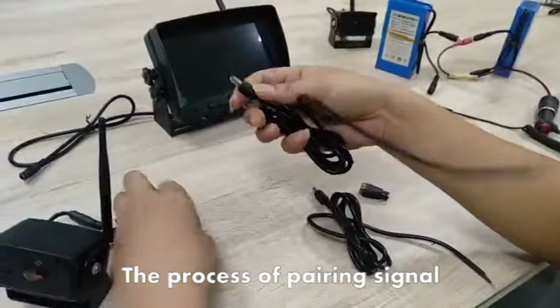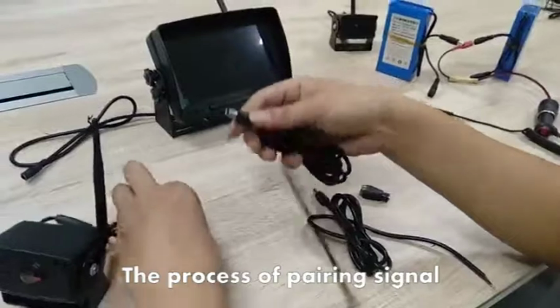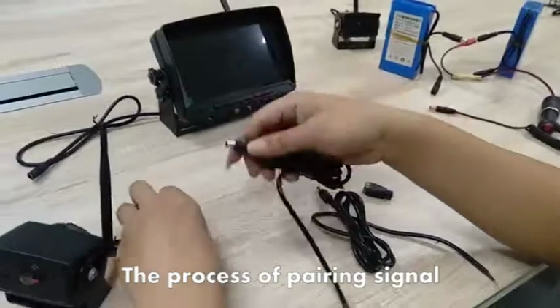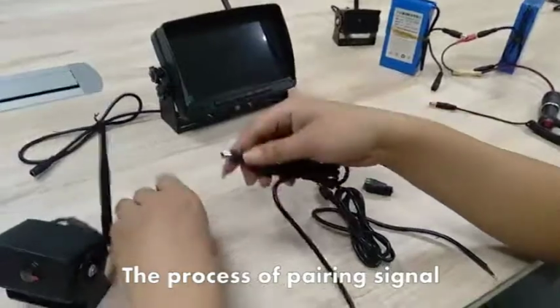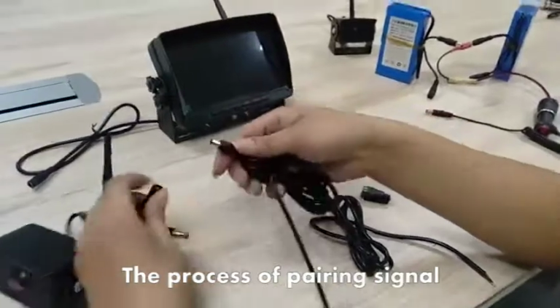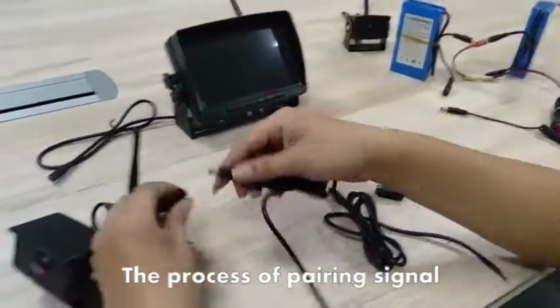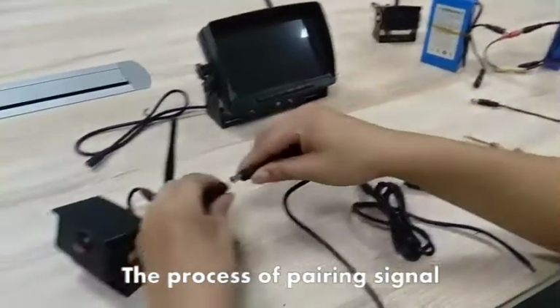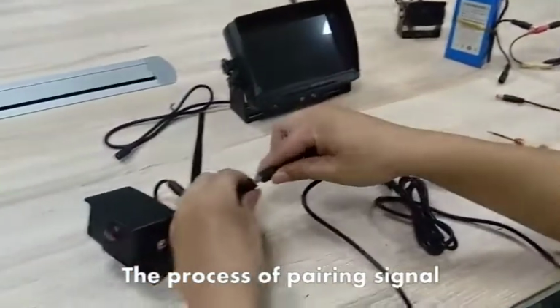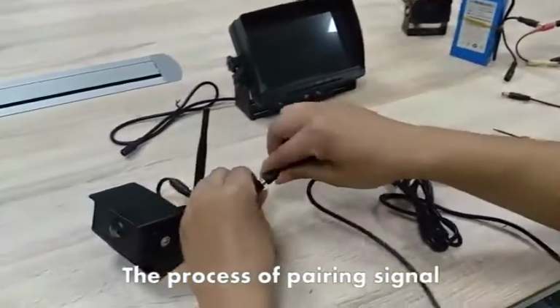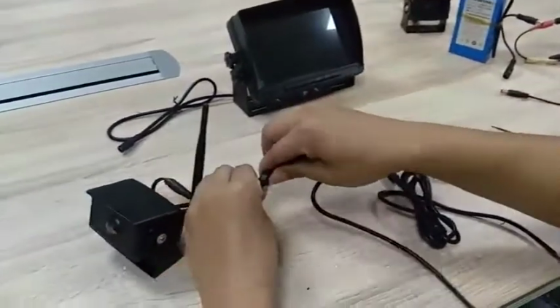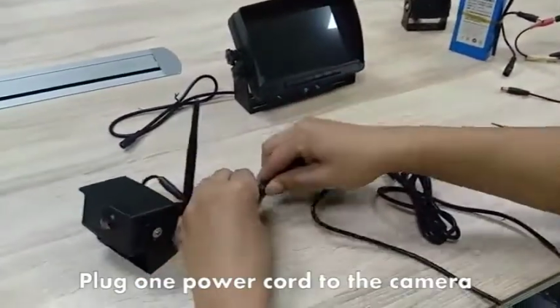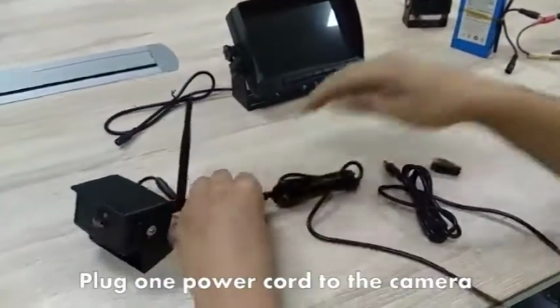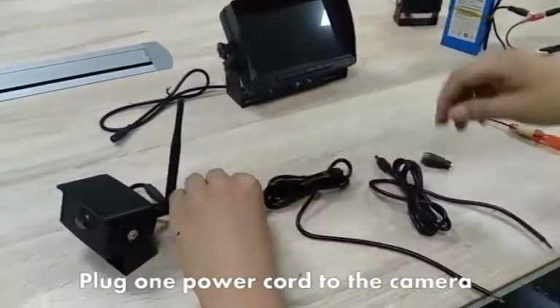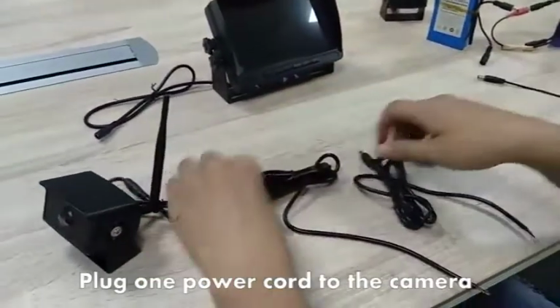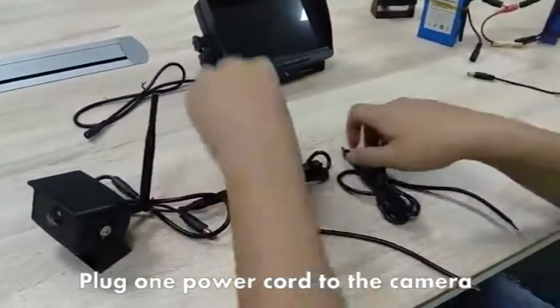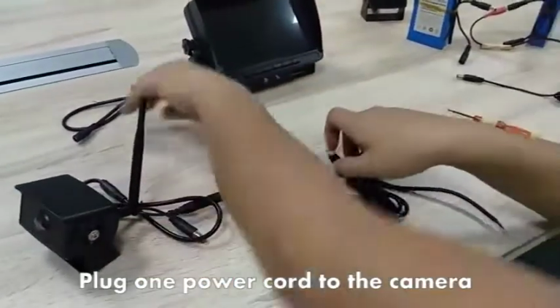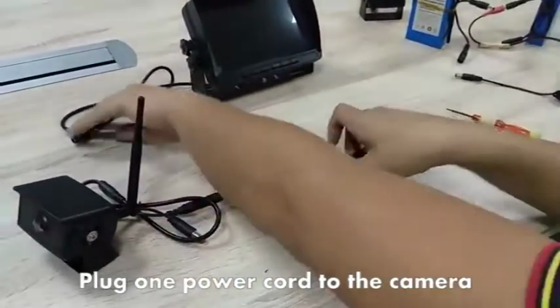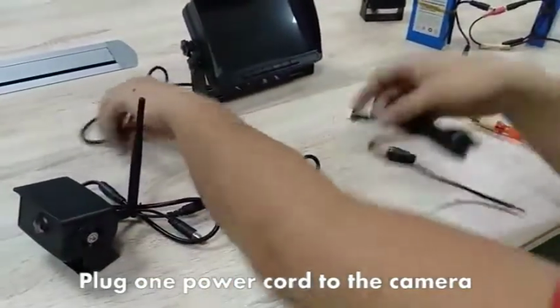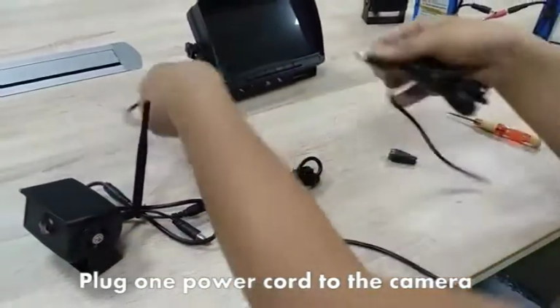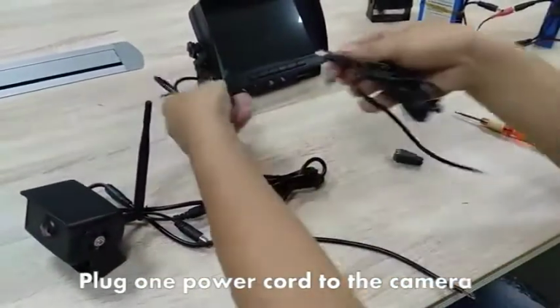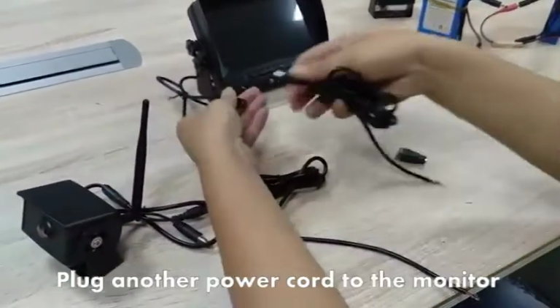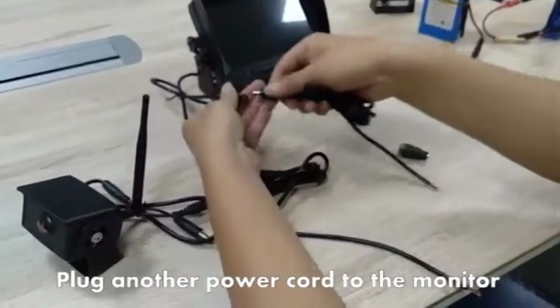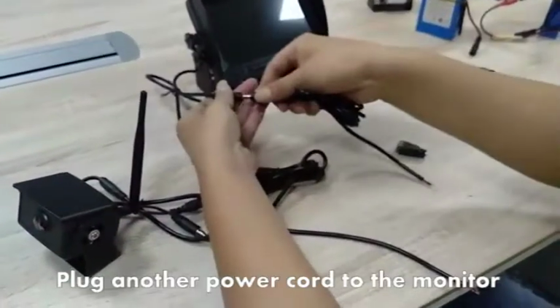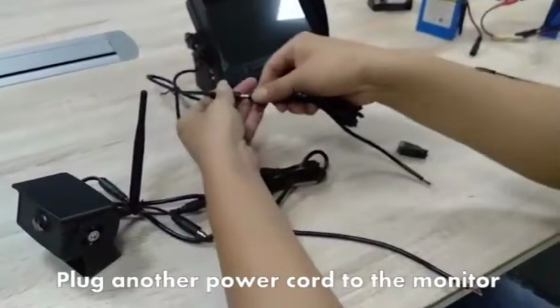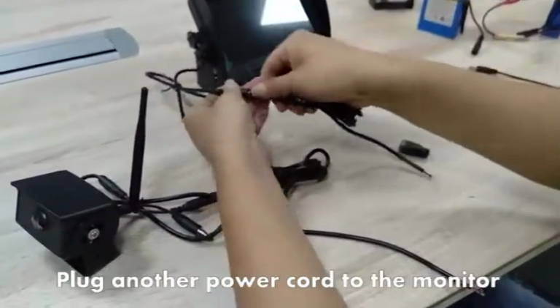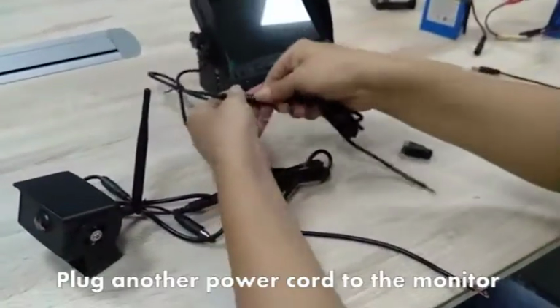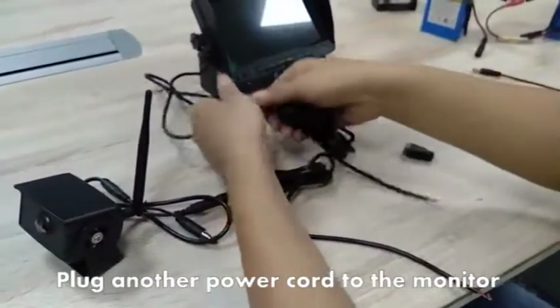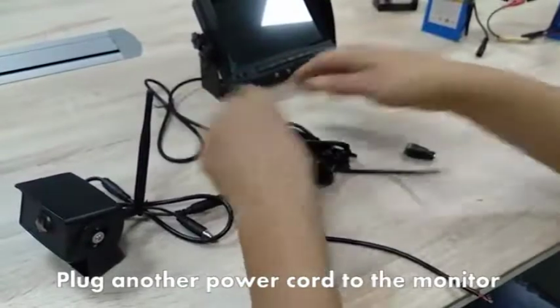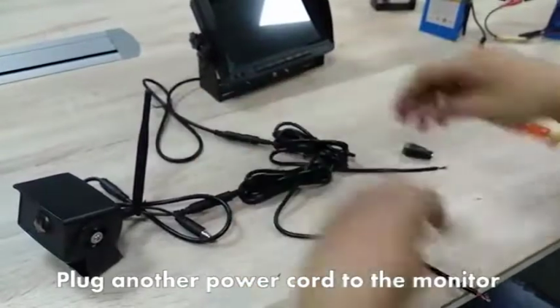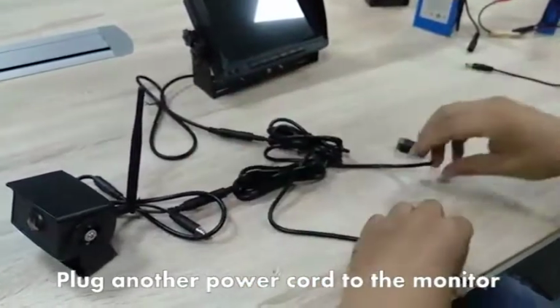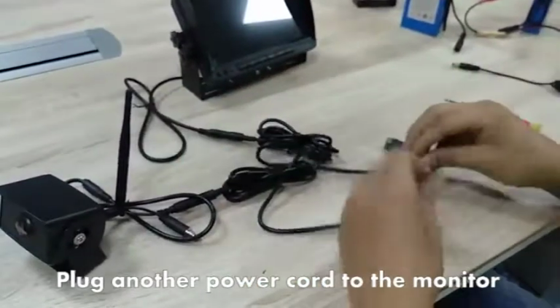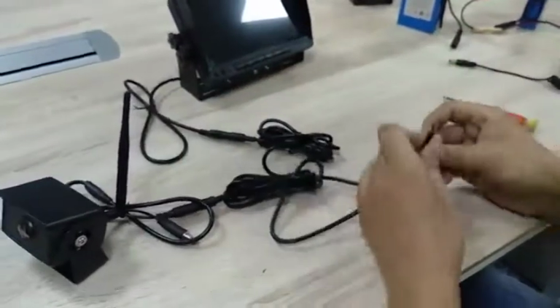The process of pairing signal. Plug one power cord to the camera, plug another power cord to the monitor.